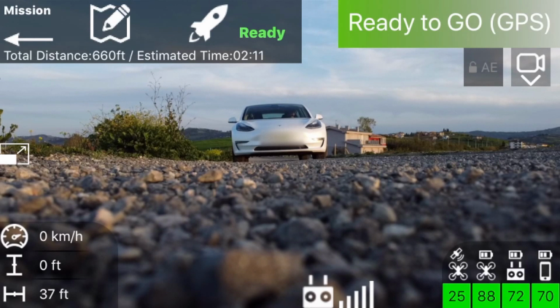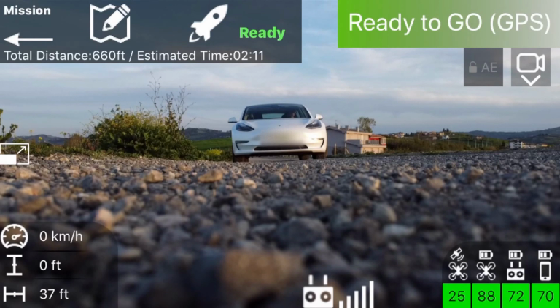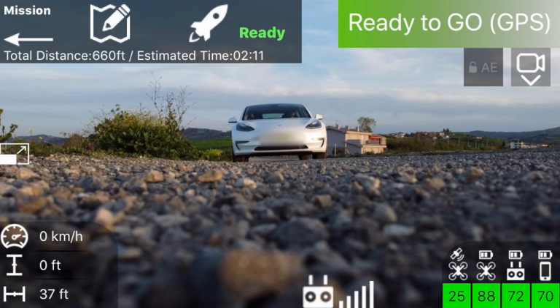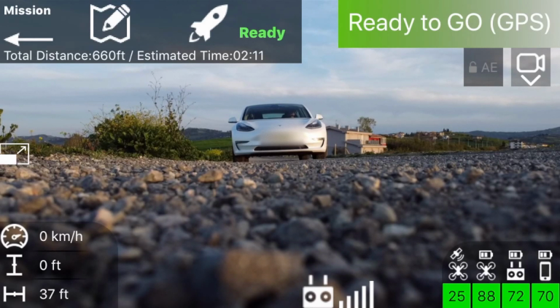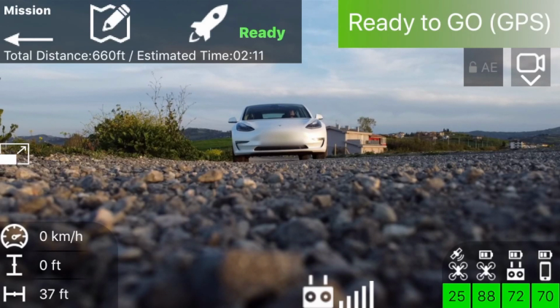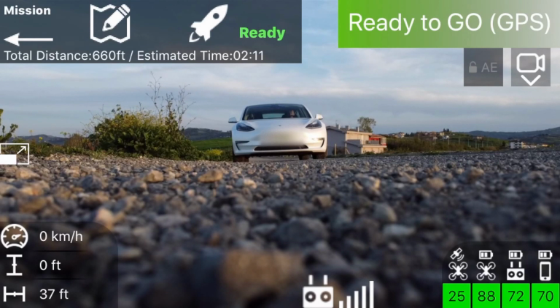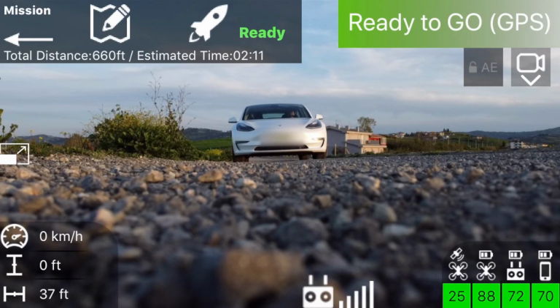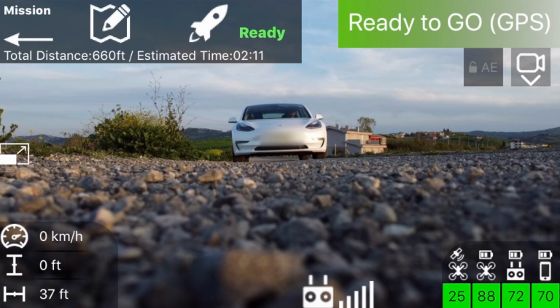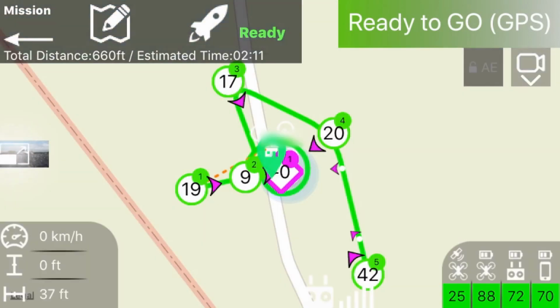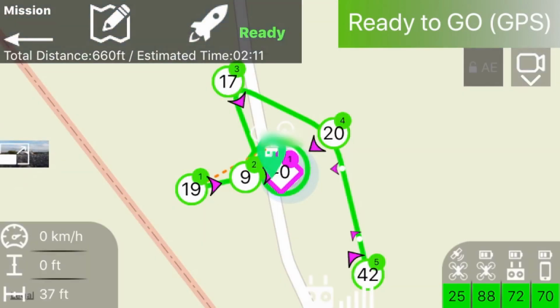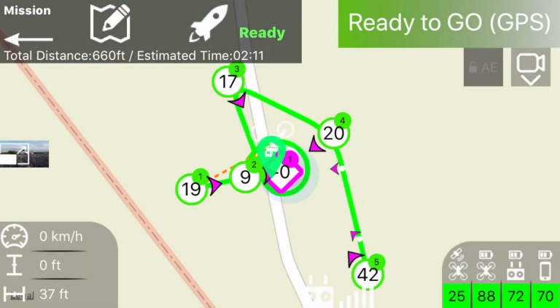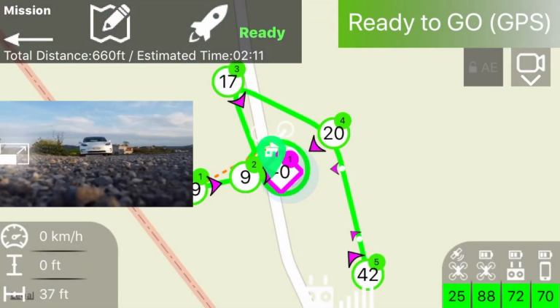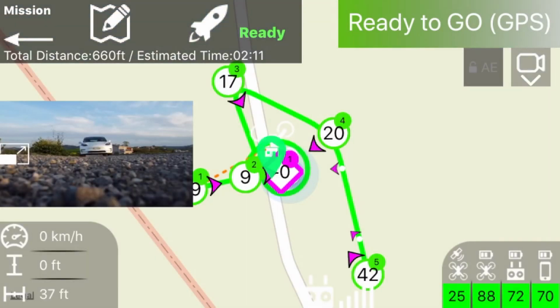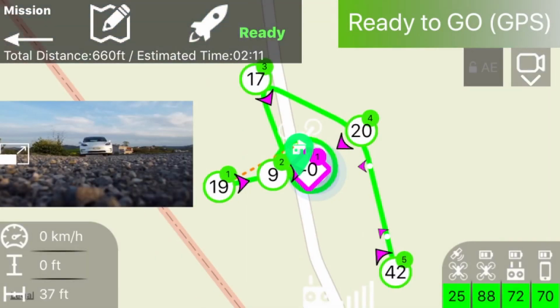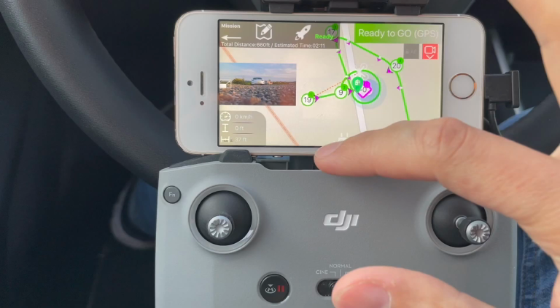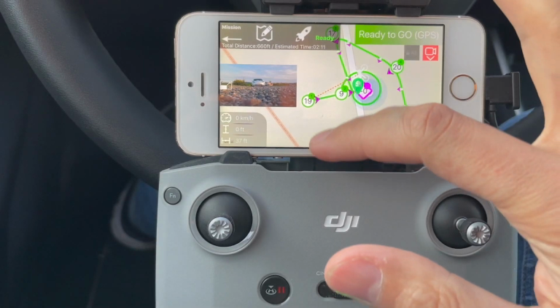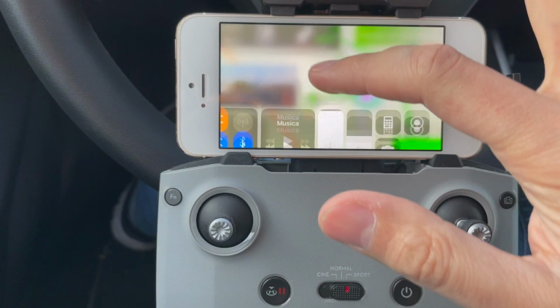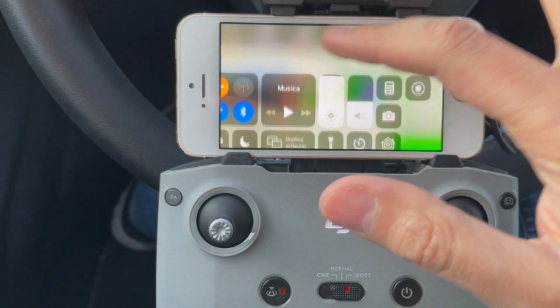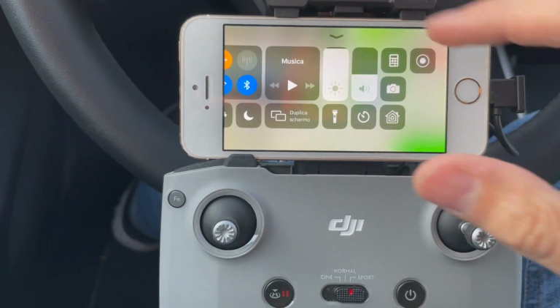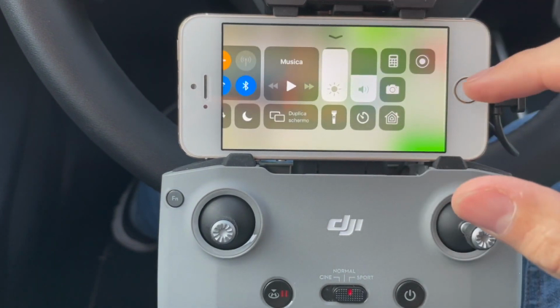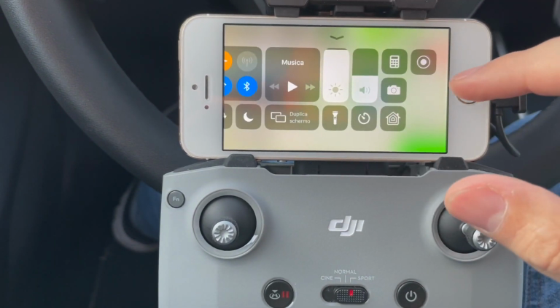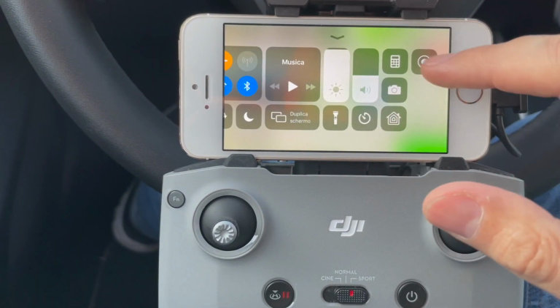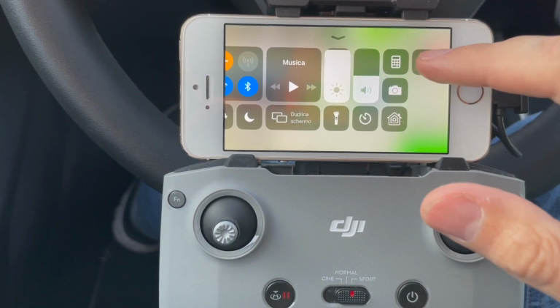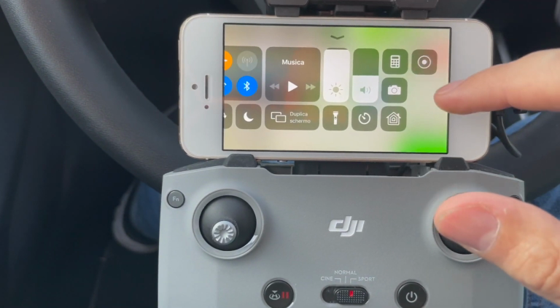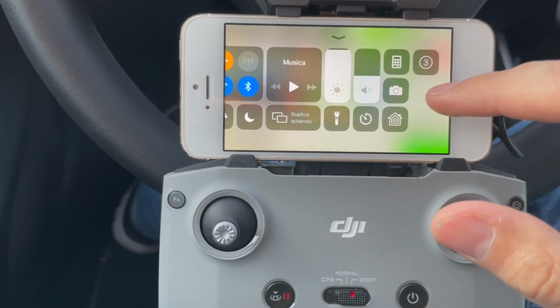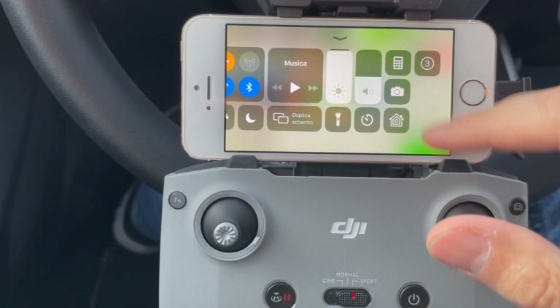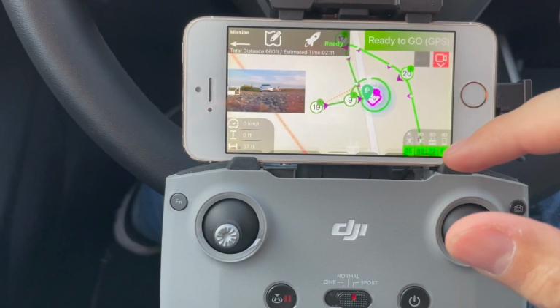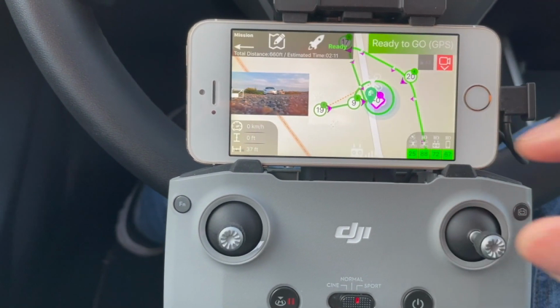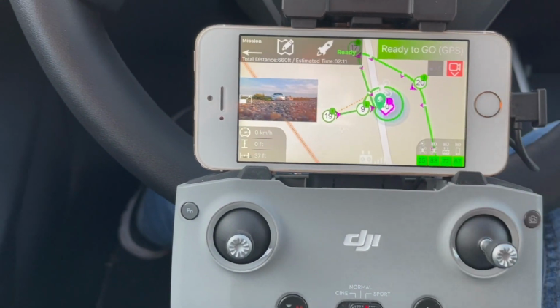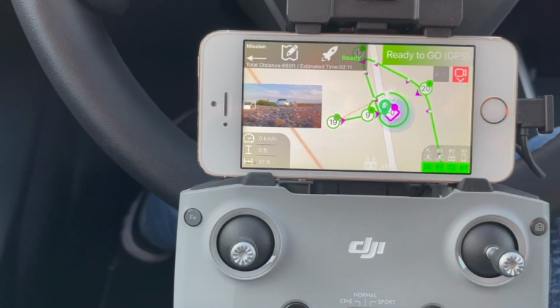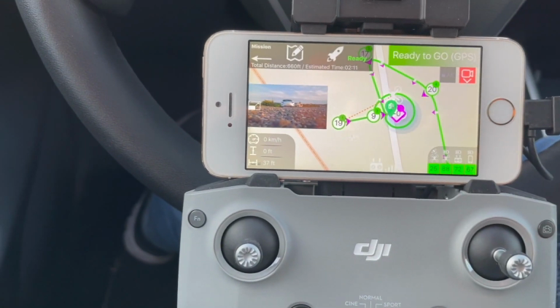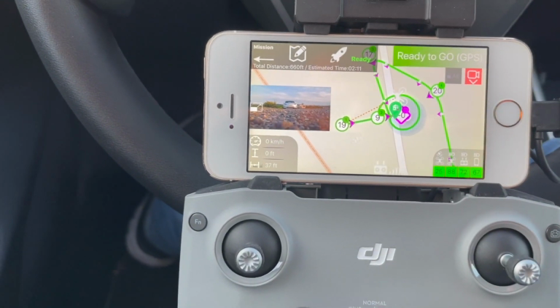We are ready to launch the mission. Note that during this test, the iPhone 5s was also screen recording.